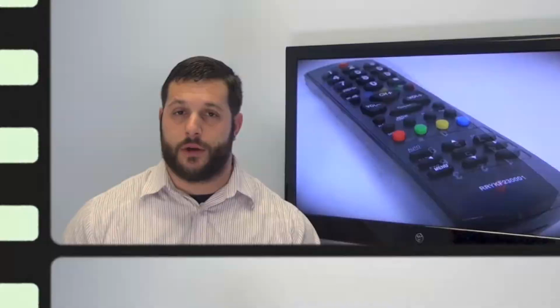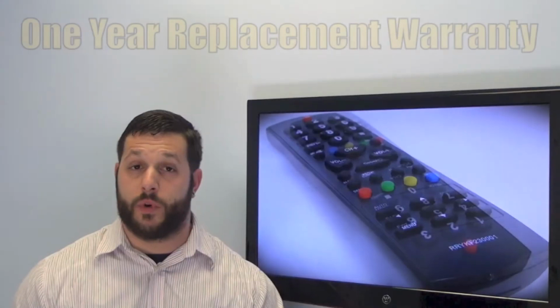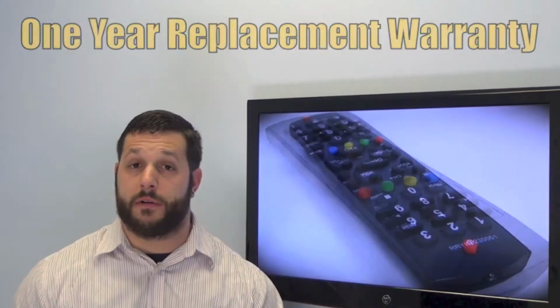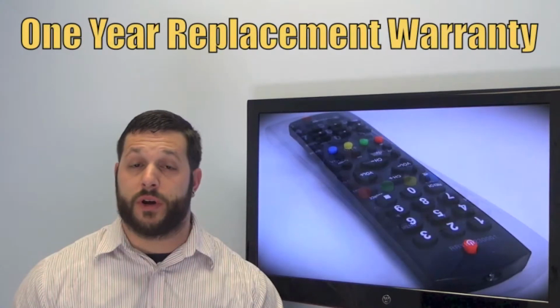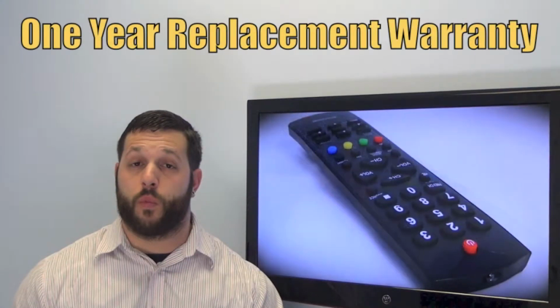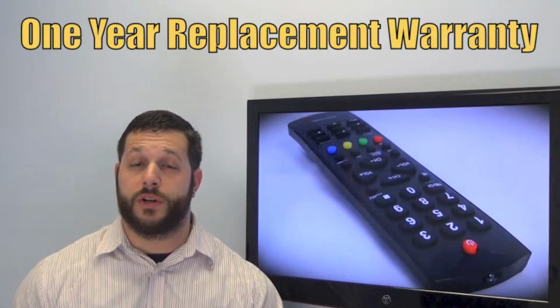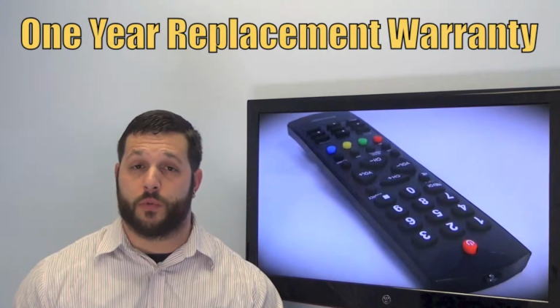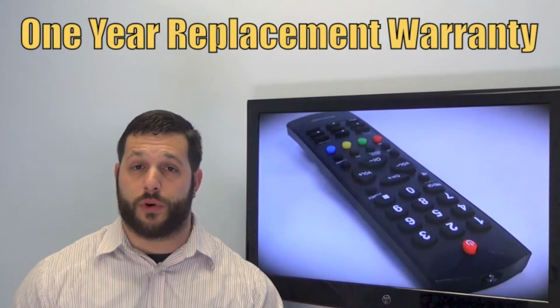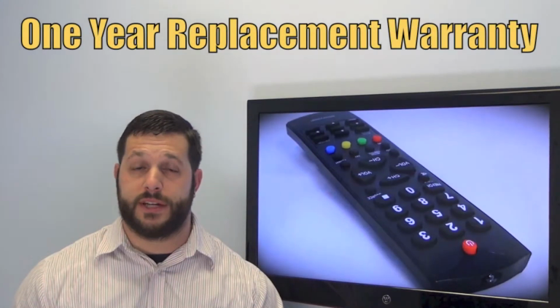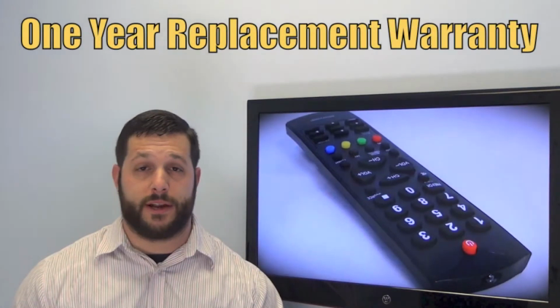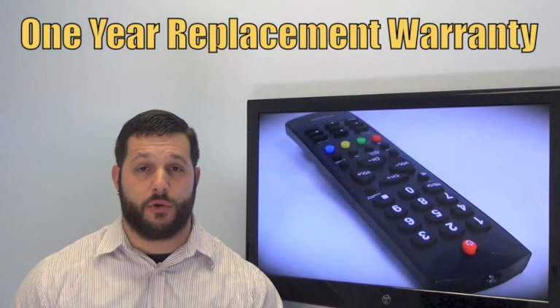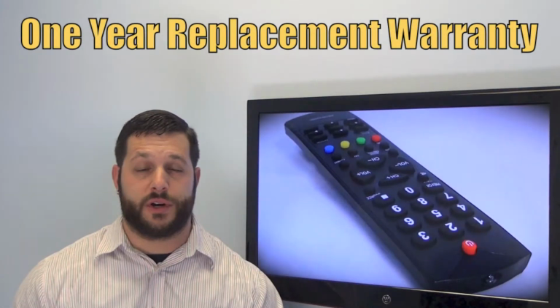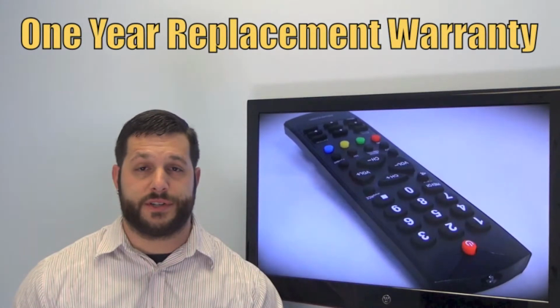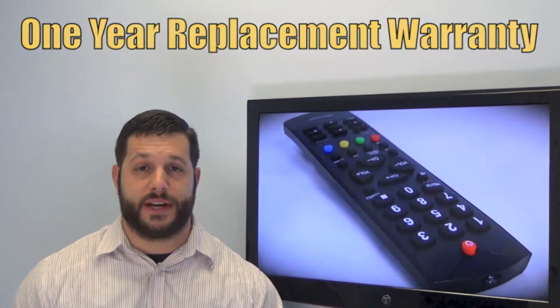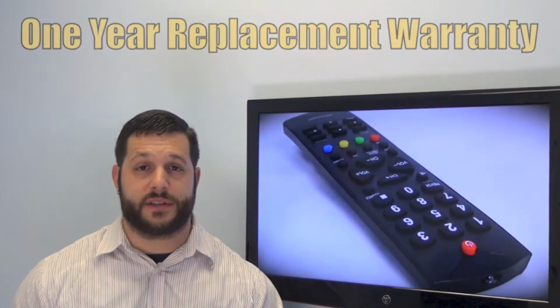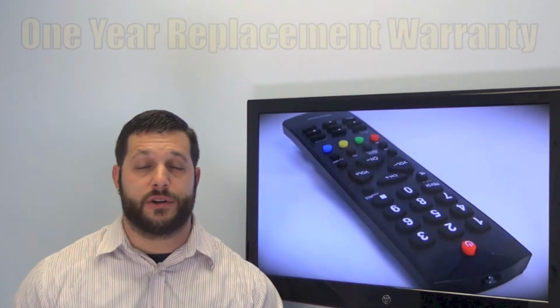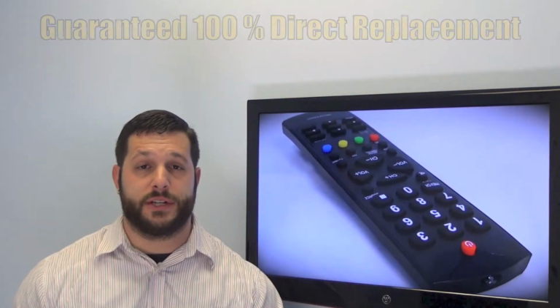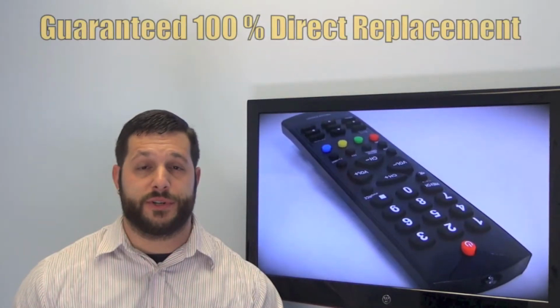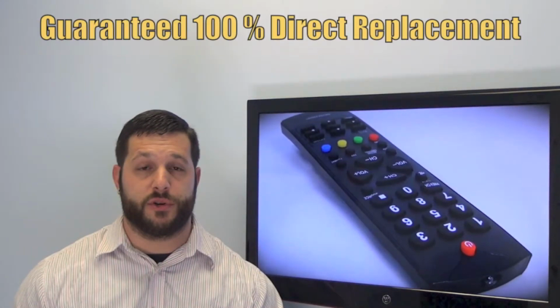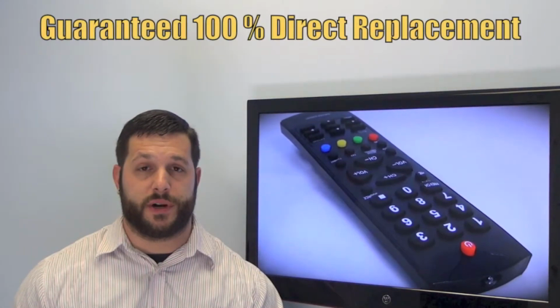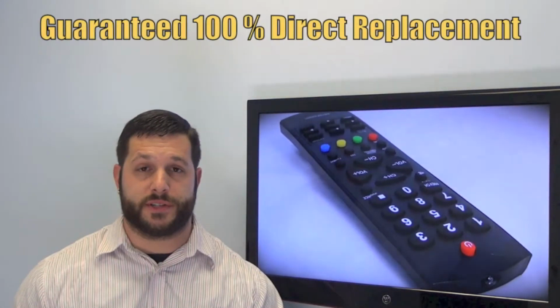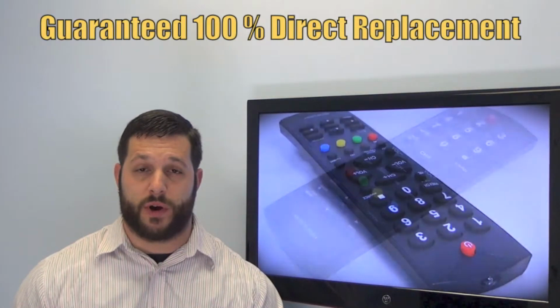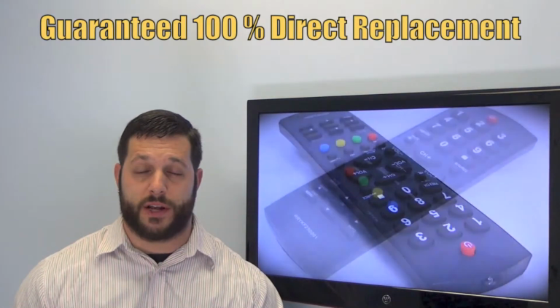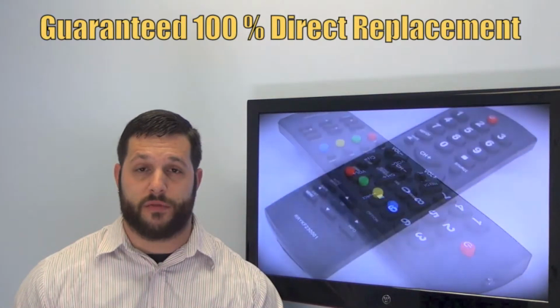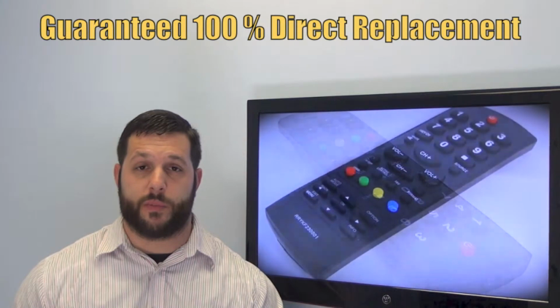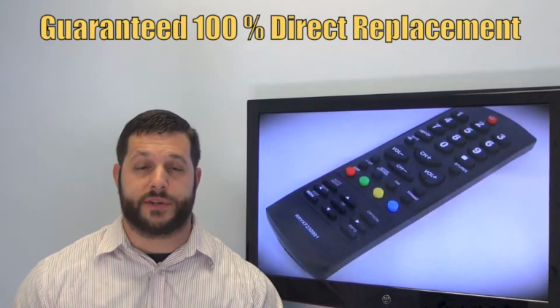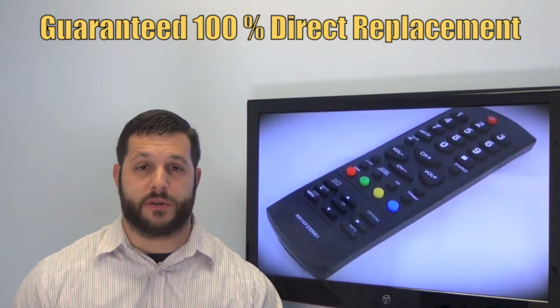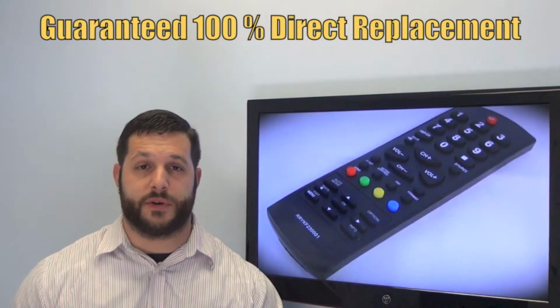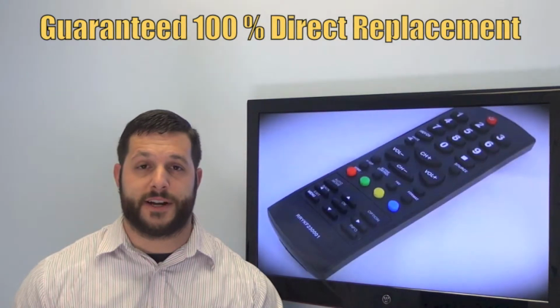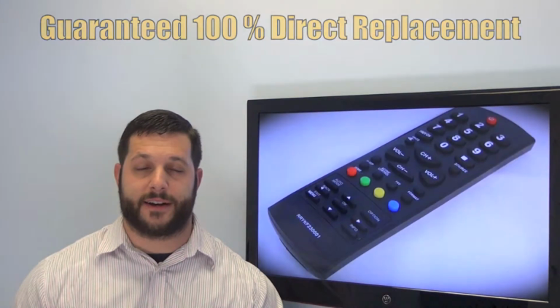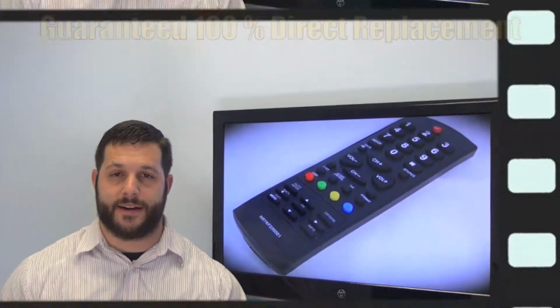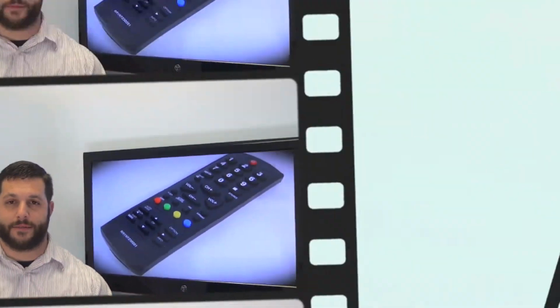We offer a one year warranty and a no questions asked guaranteed return policy right here from ReplacementRemotes.com.